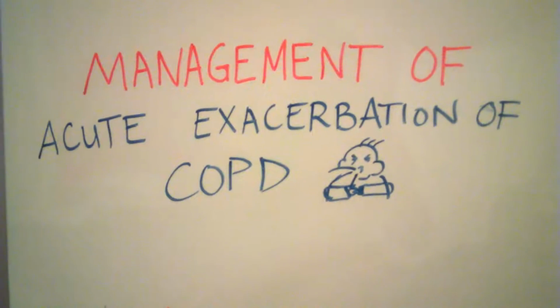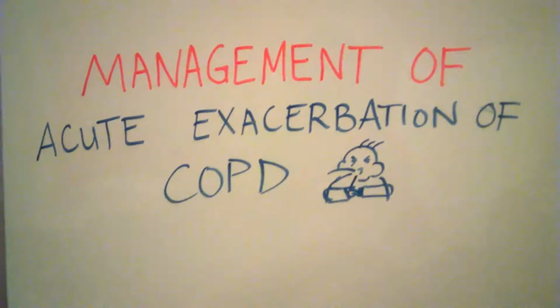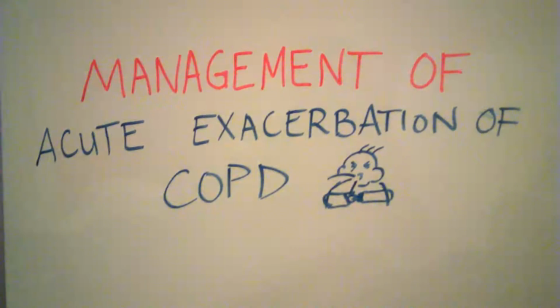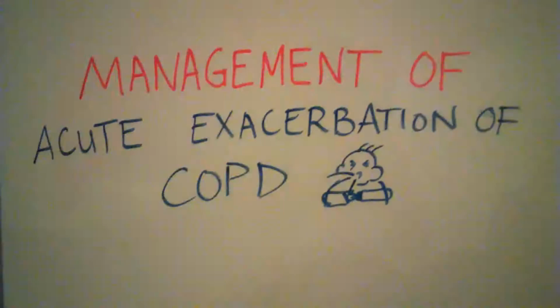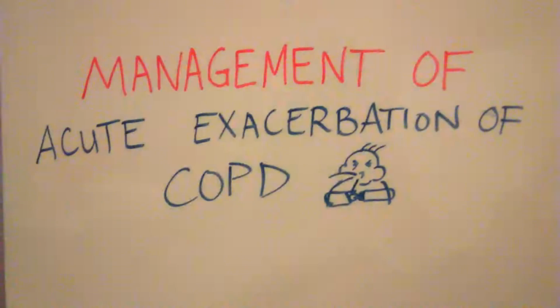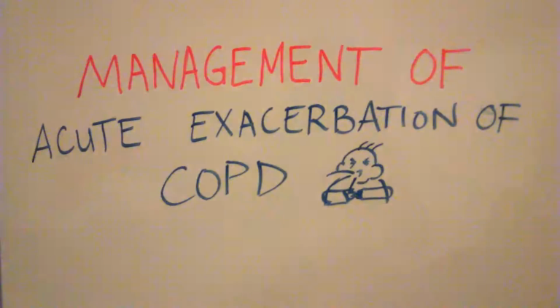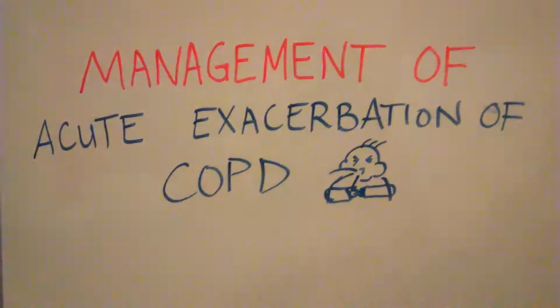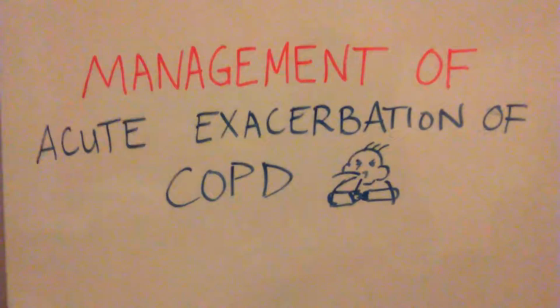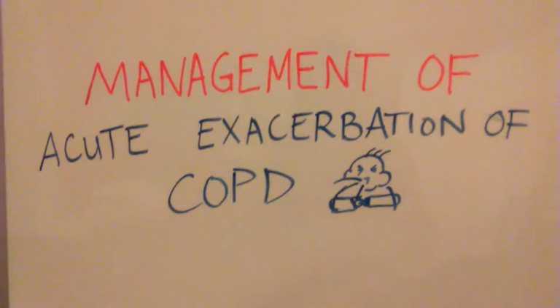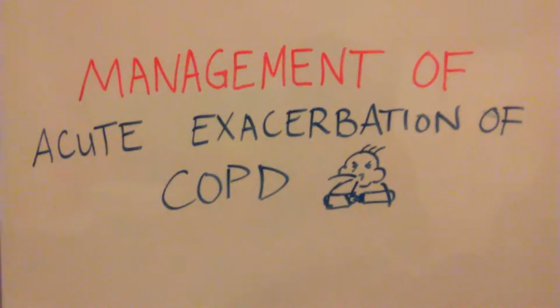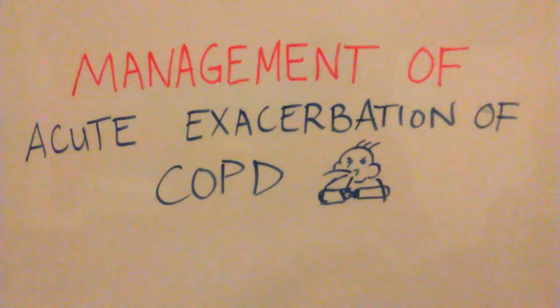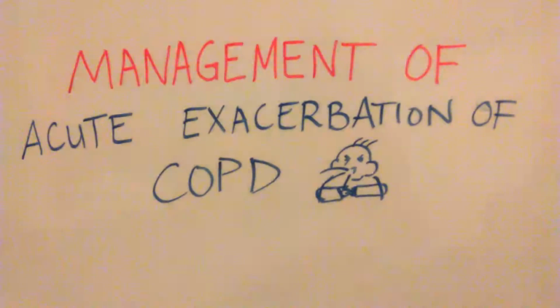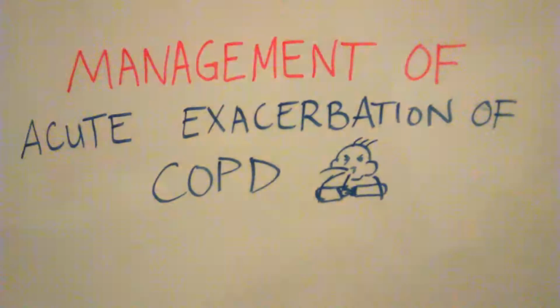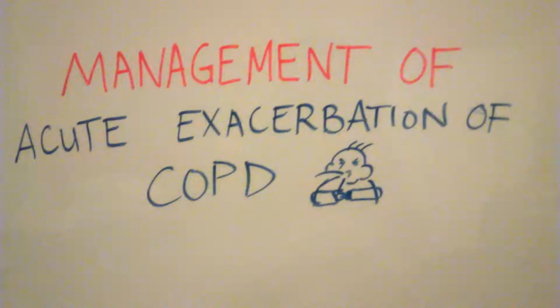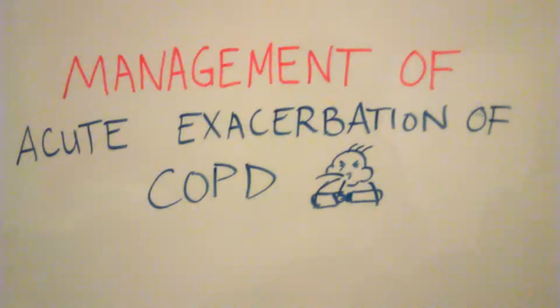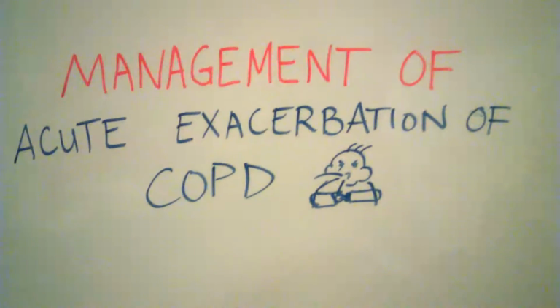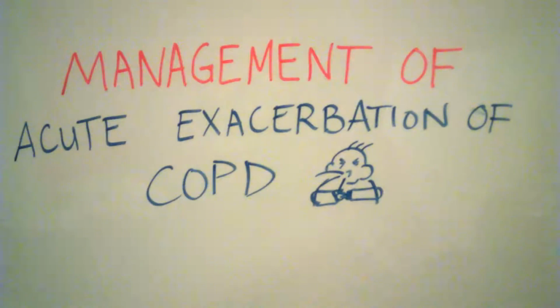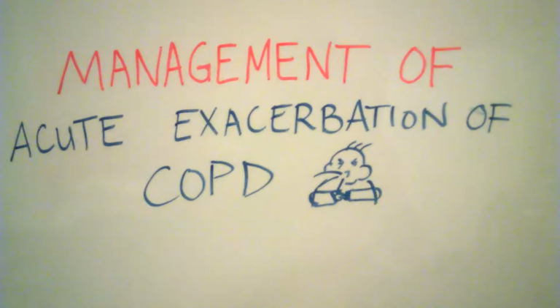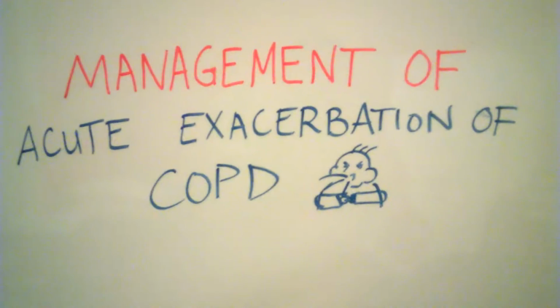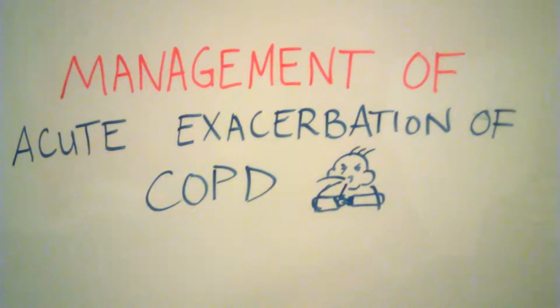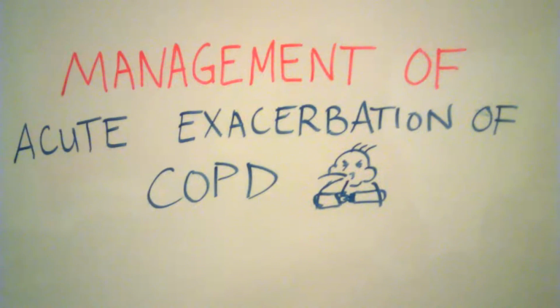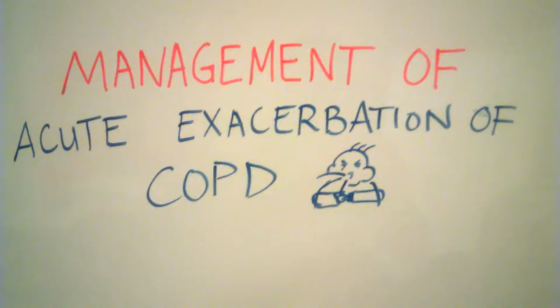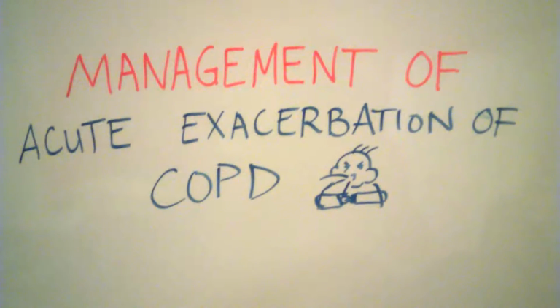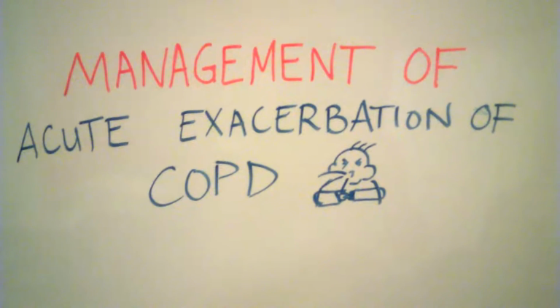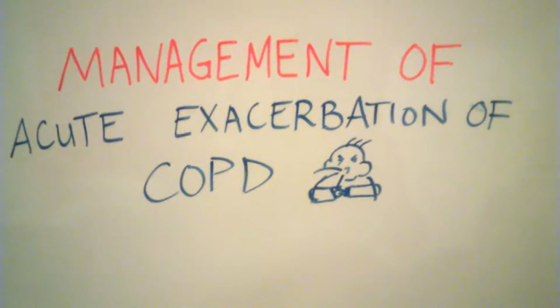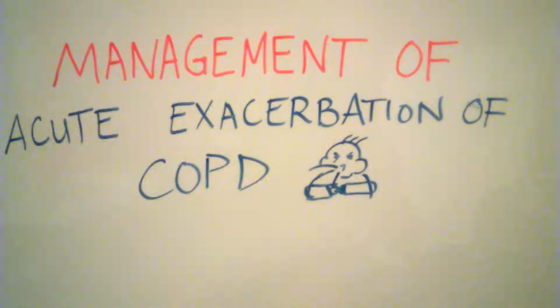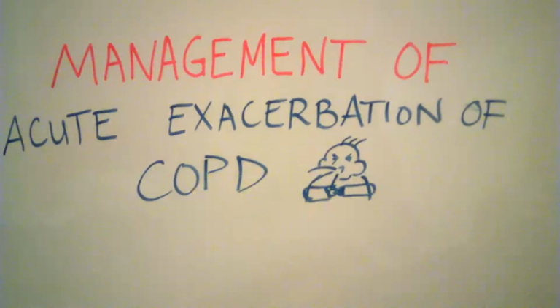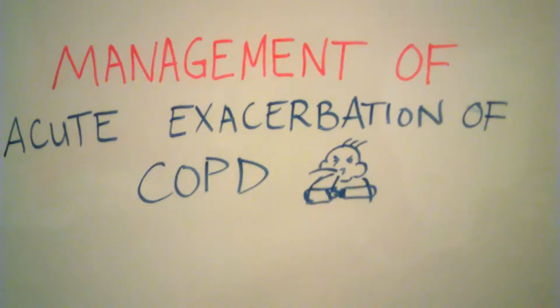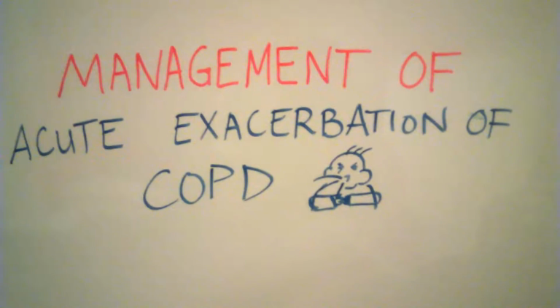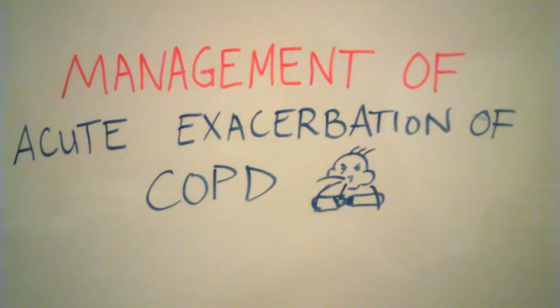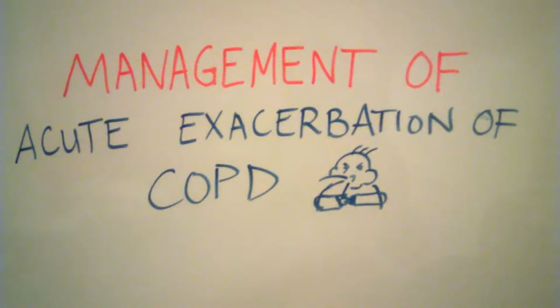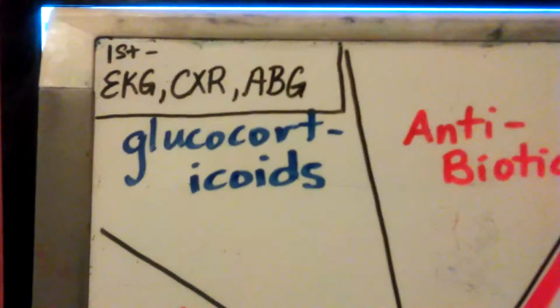Hello, in this video we're going to be talking about the management of acute exacerbations of COPD.